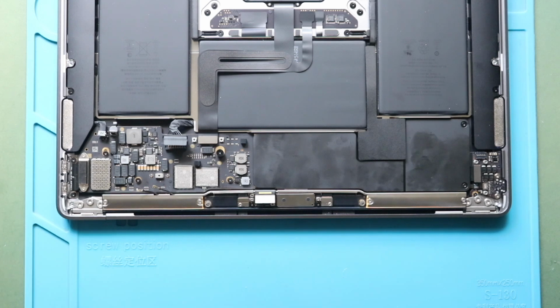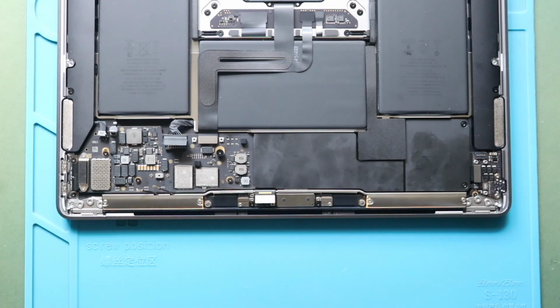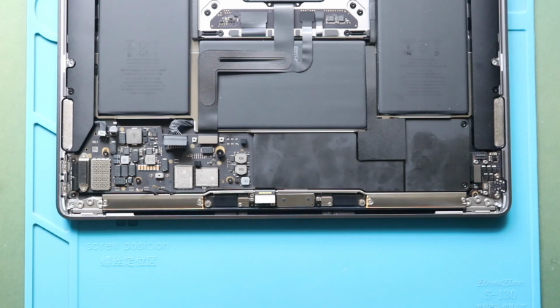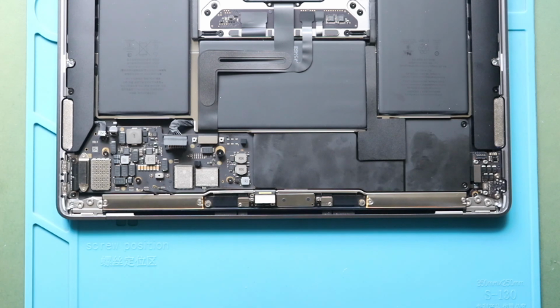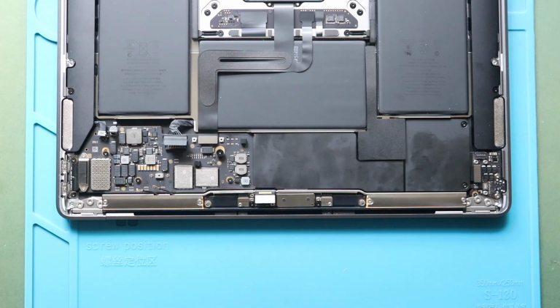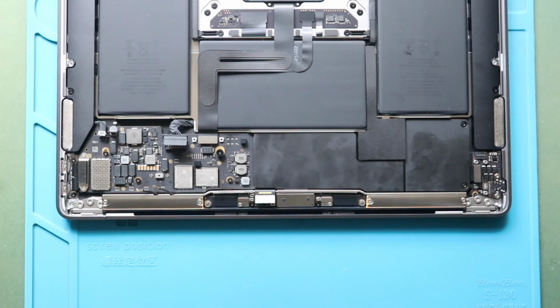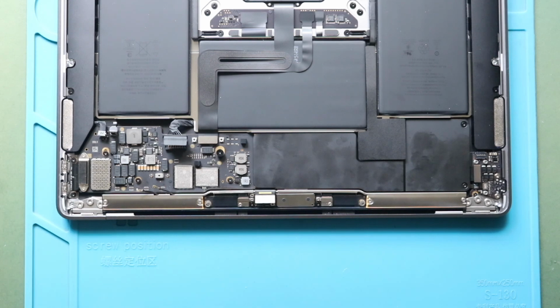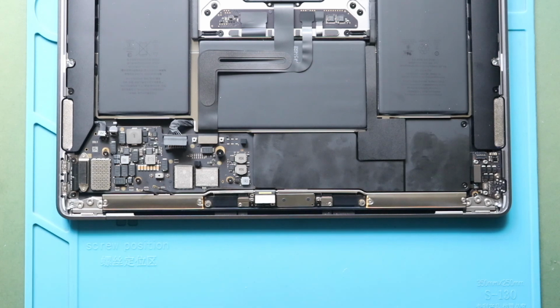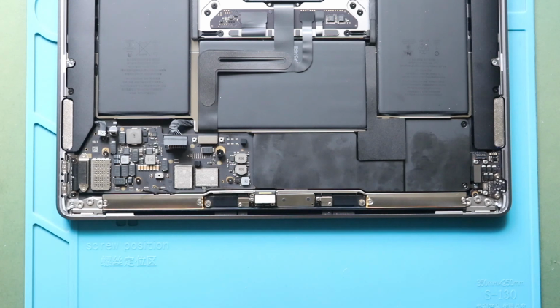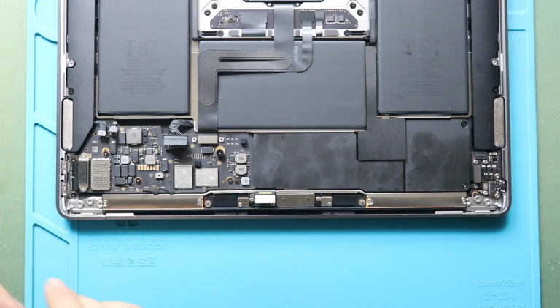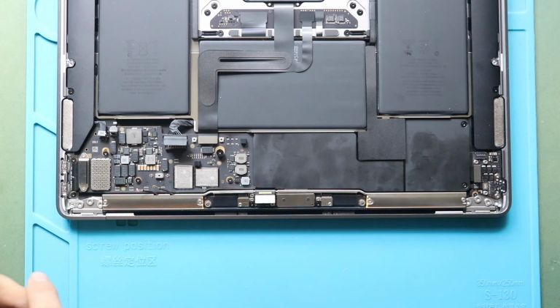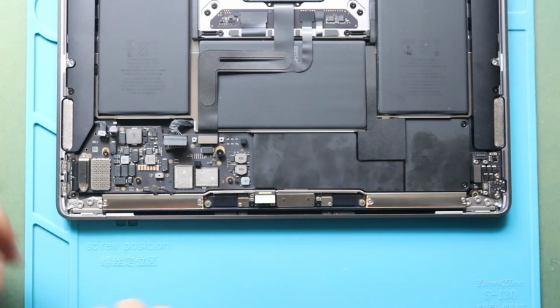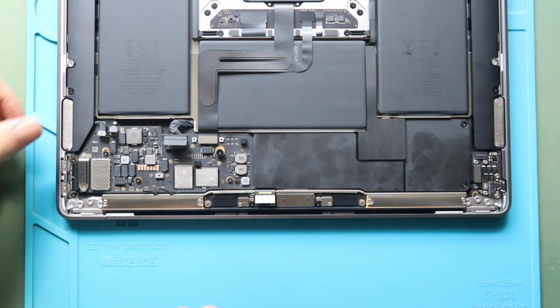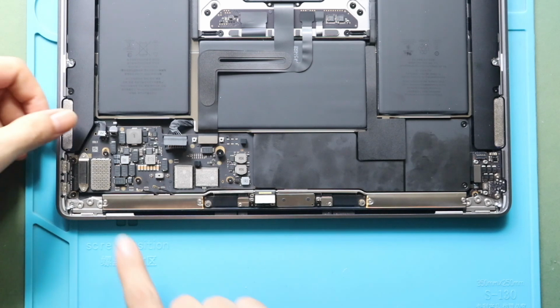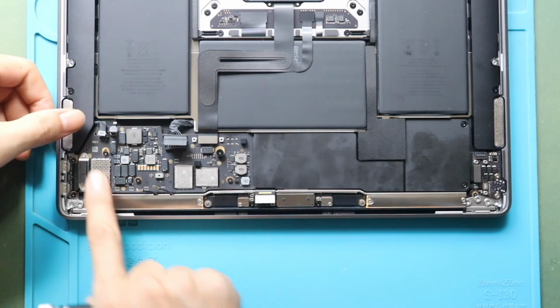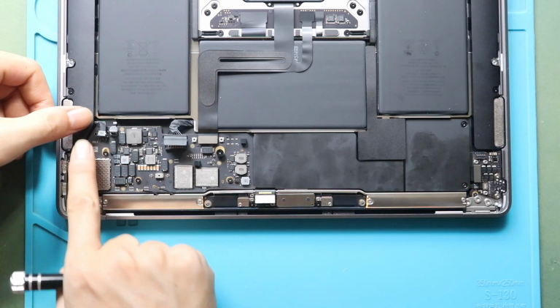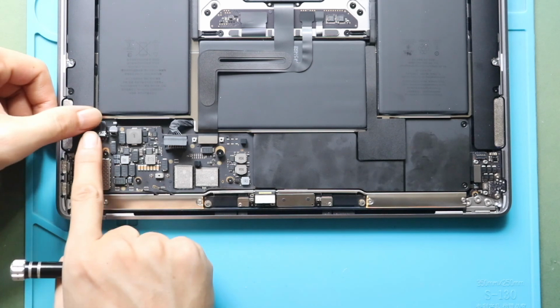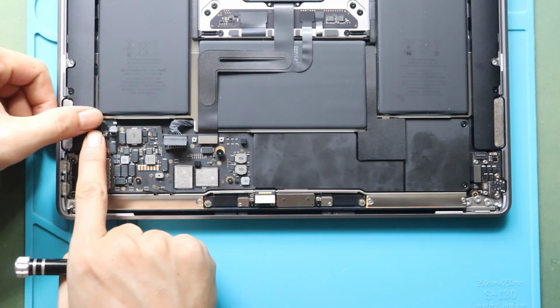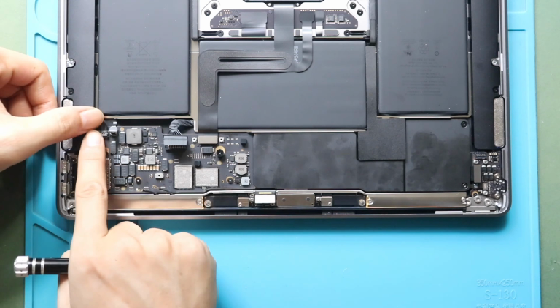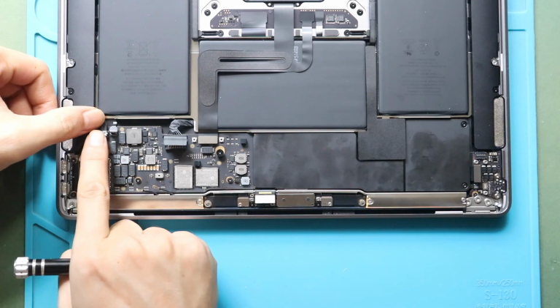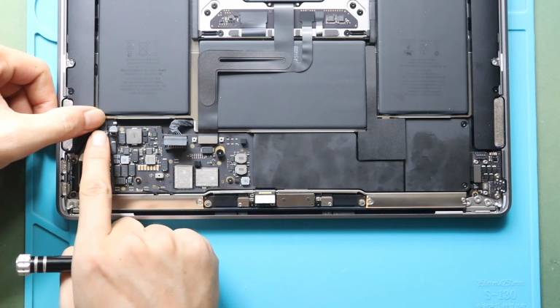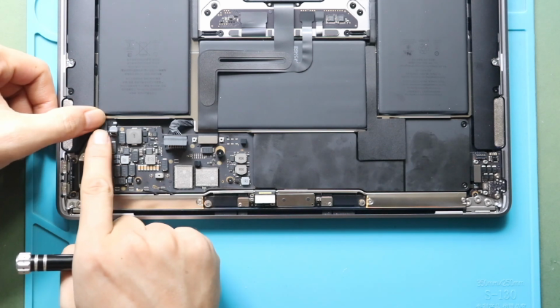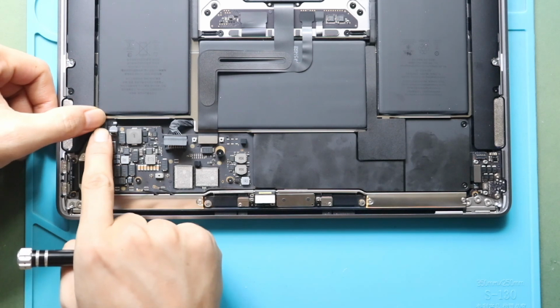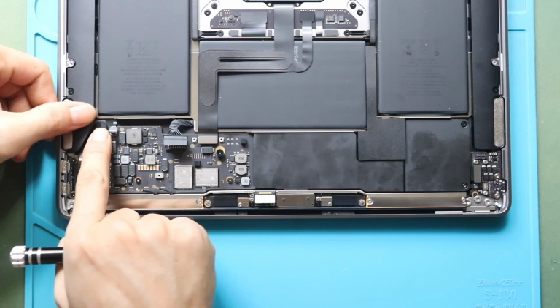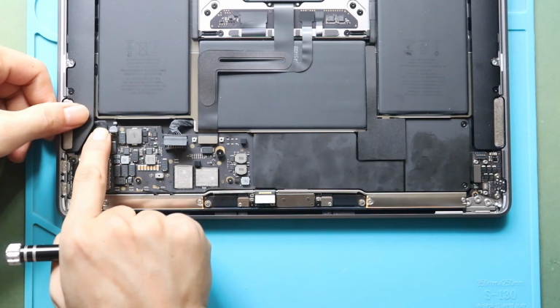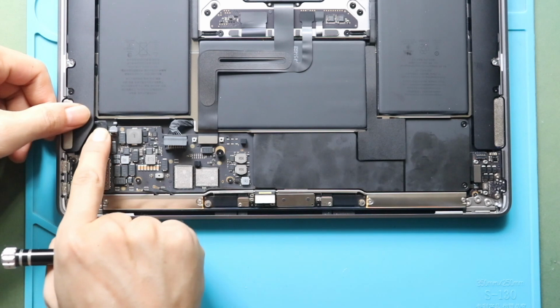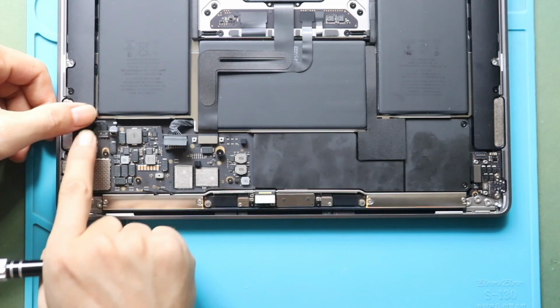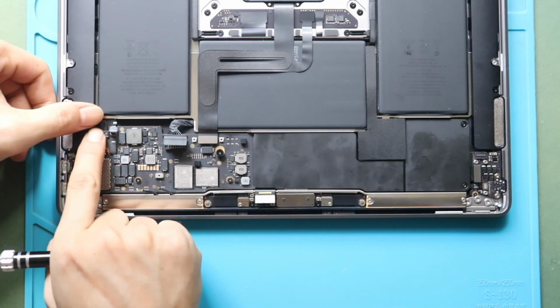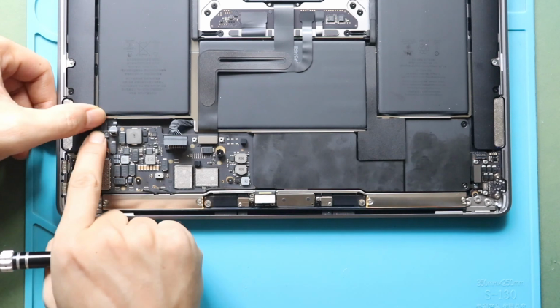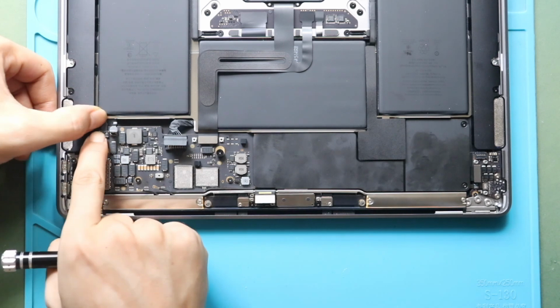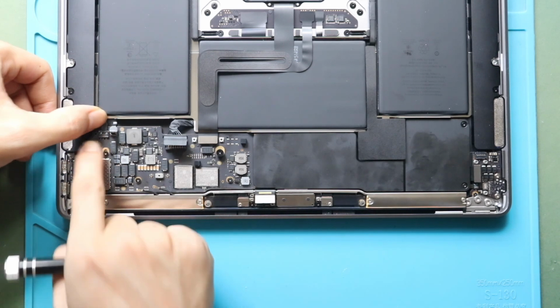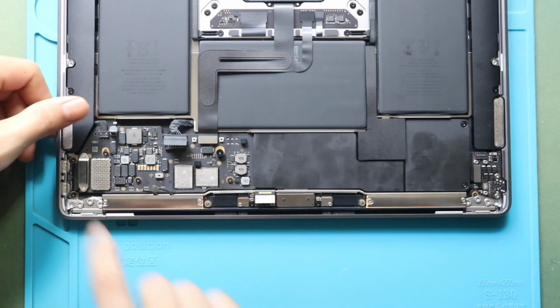Next, gently slide the microphone flex cable in and then secure the lever.